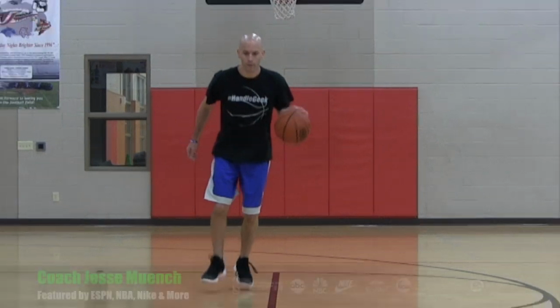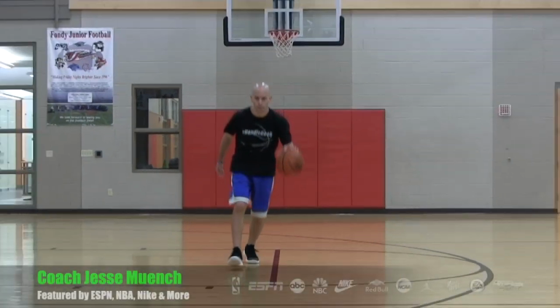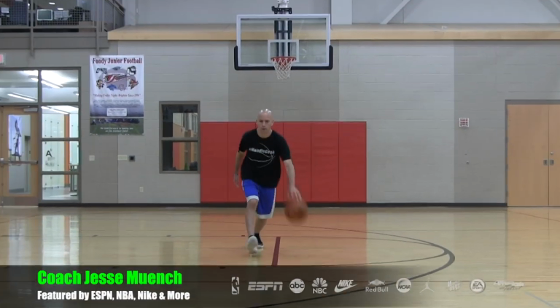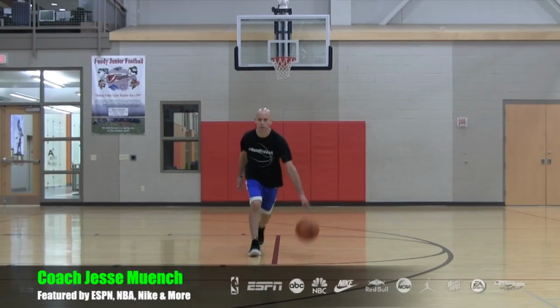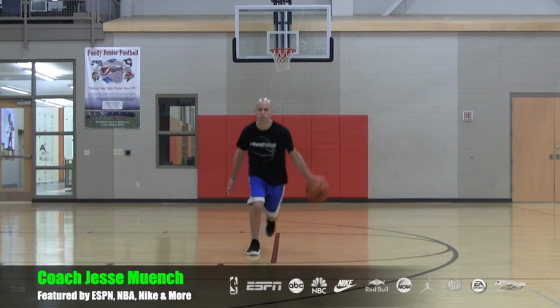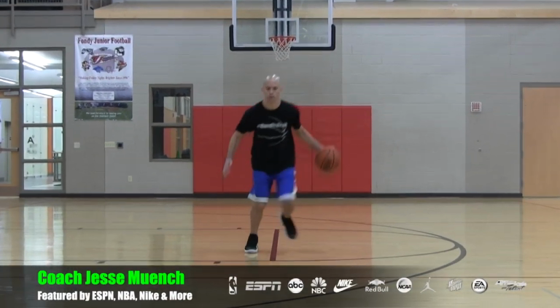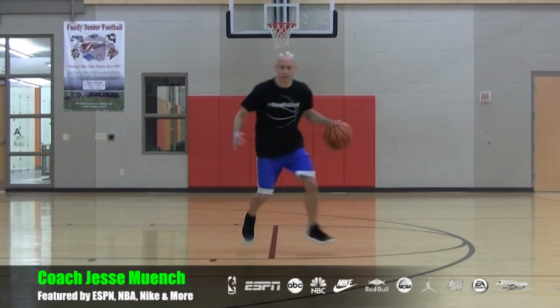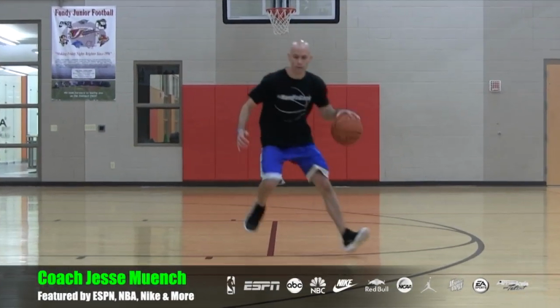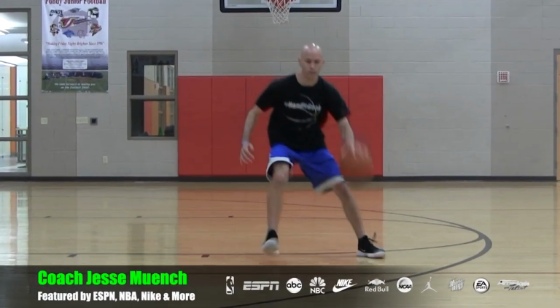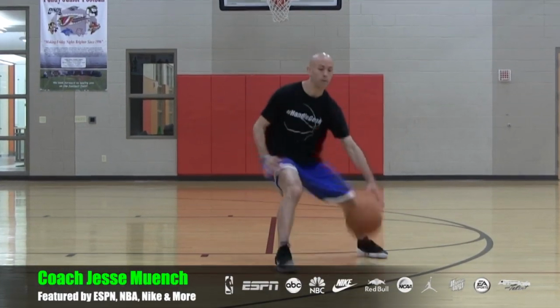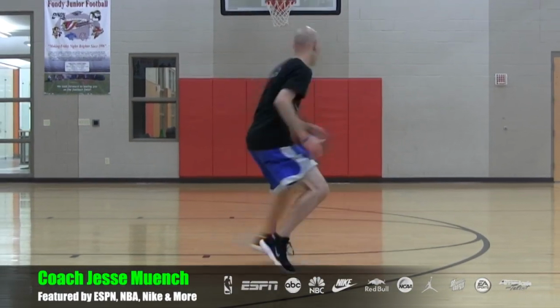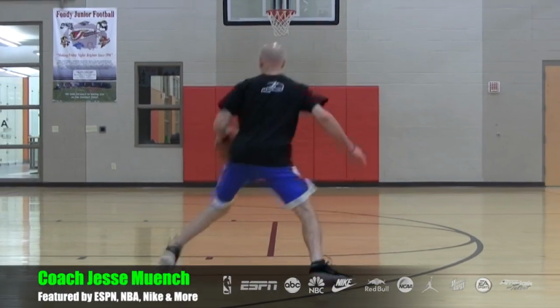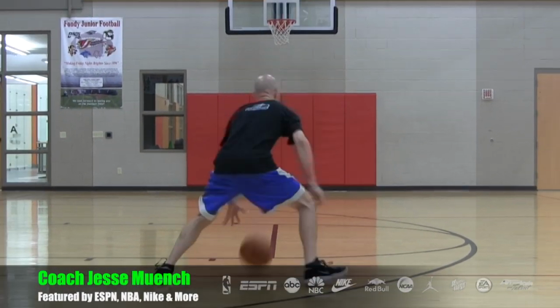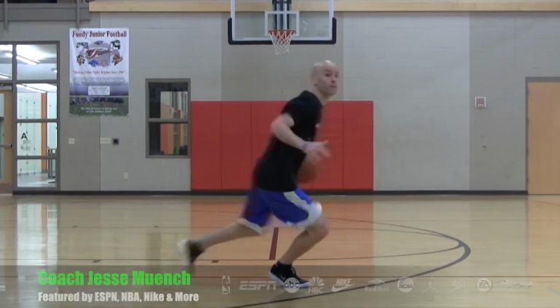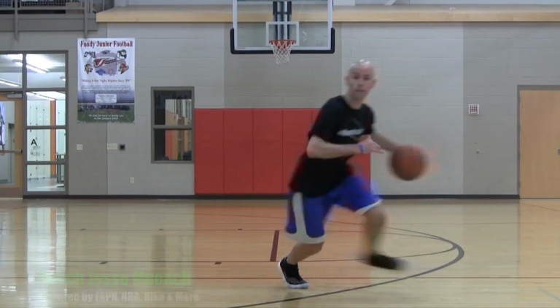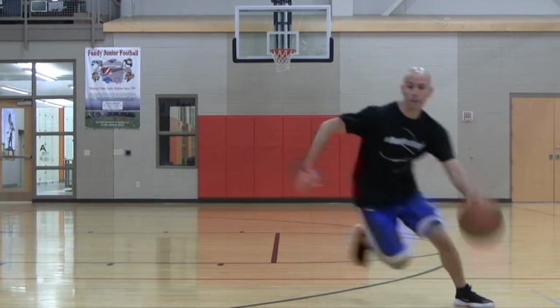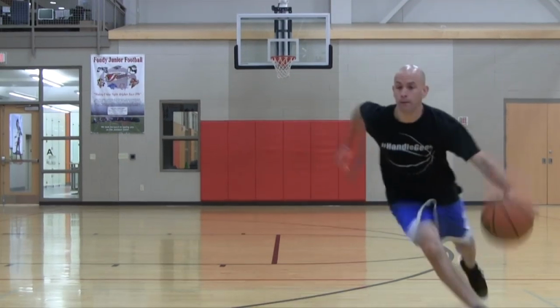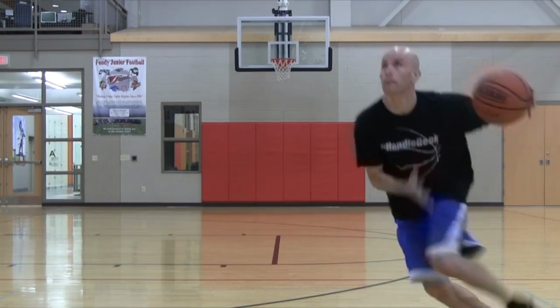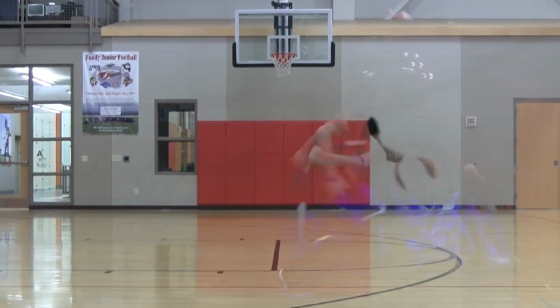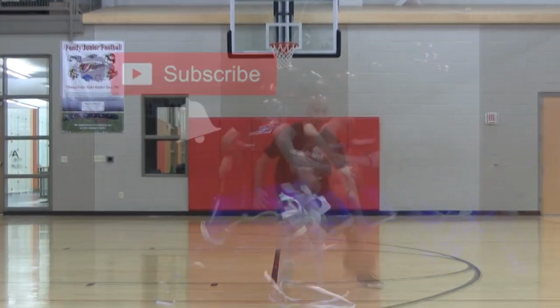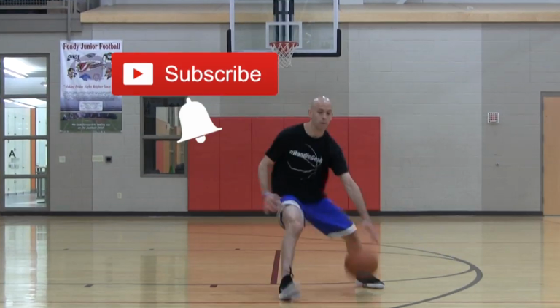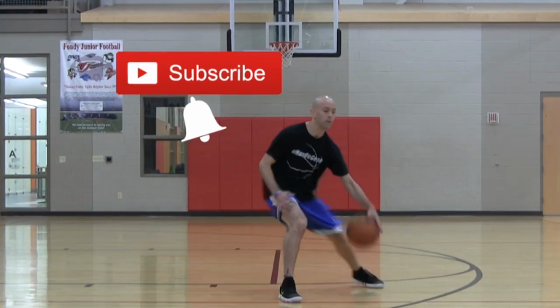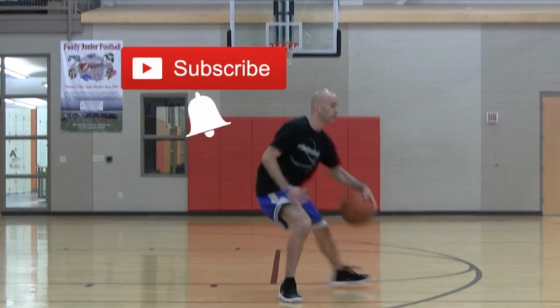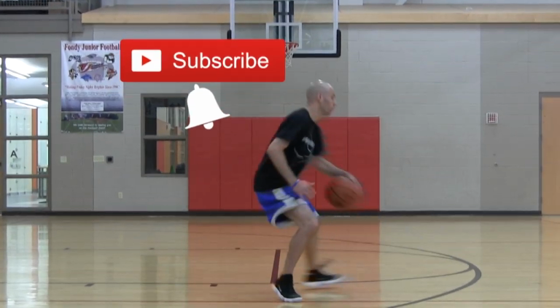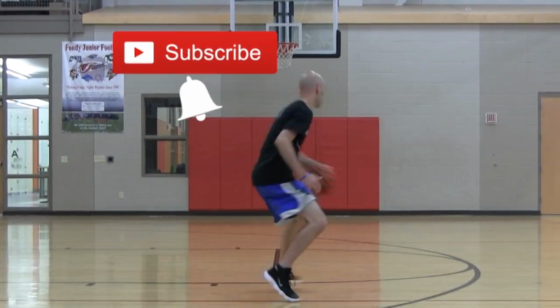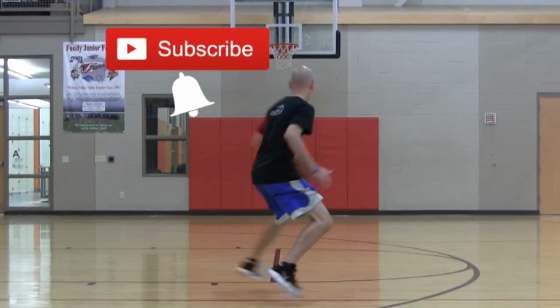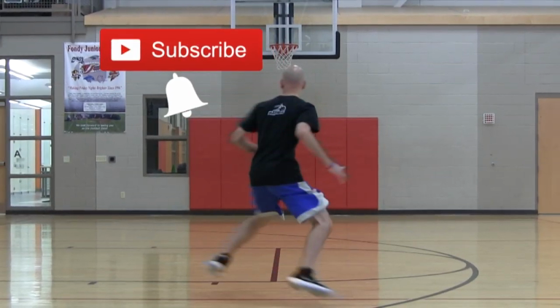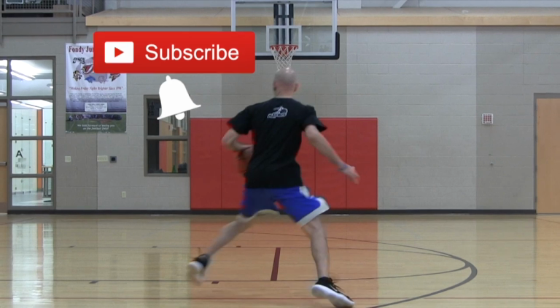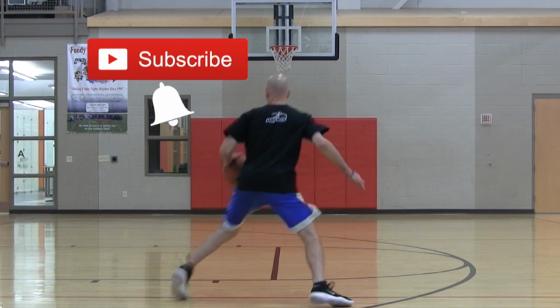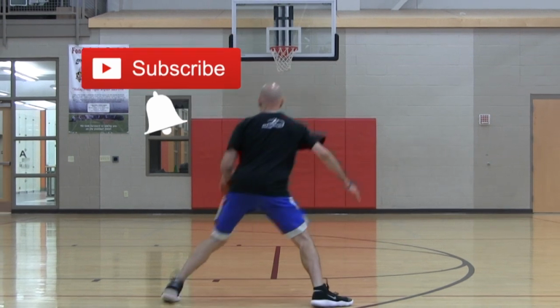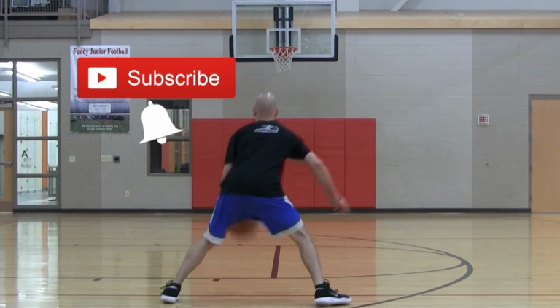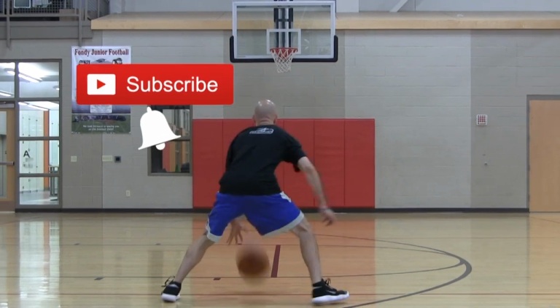These are five shifty half spin moves that you should add to your bag ASAP. The first move is the basic half spin.